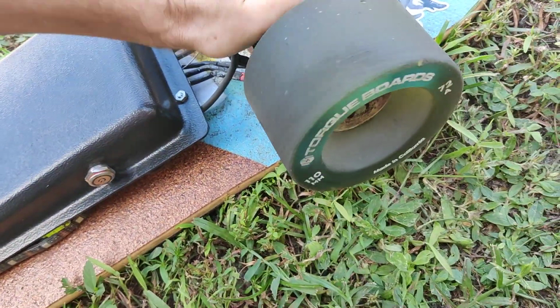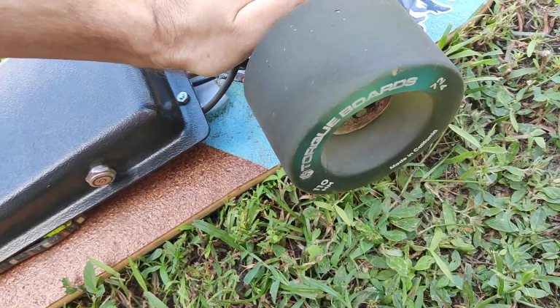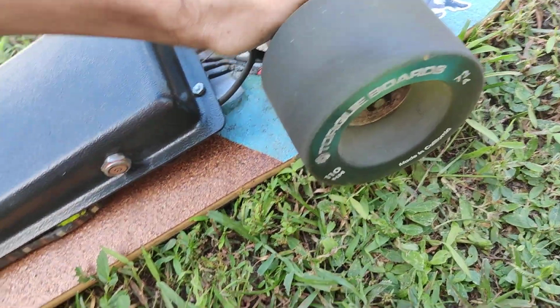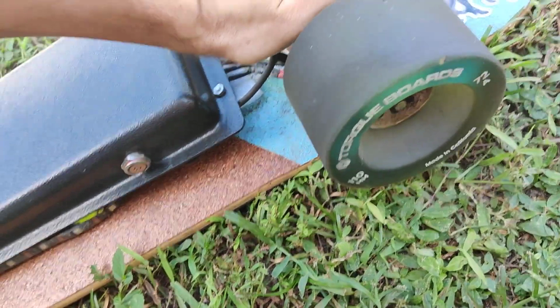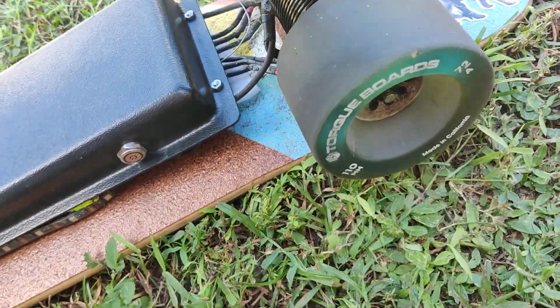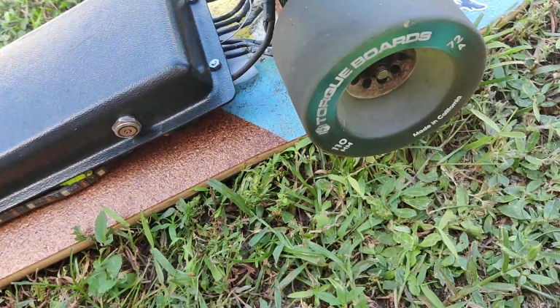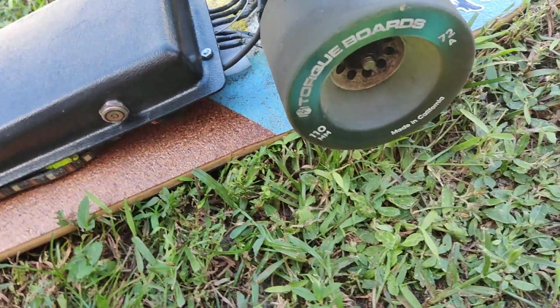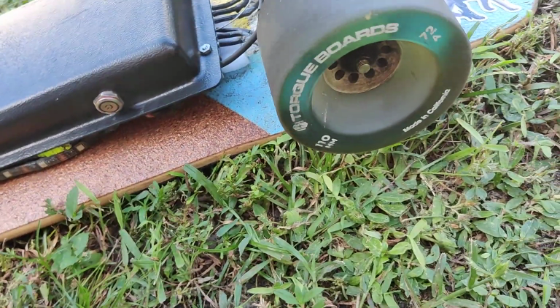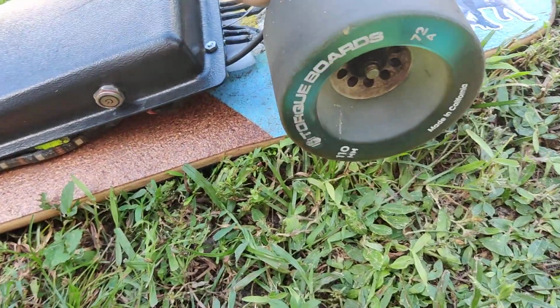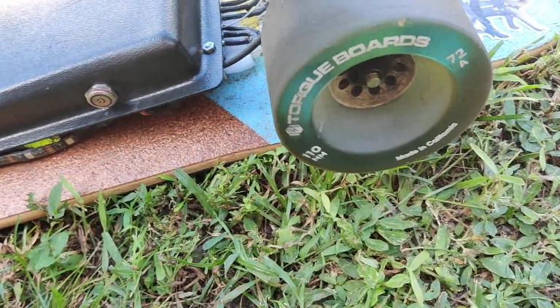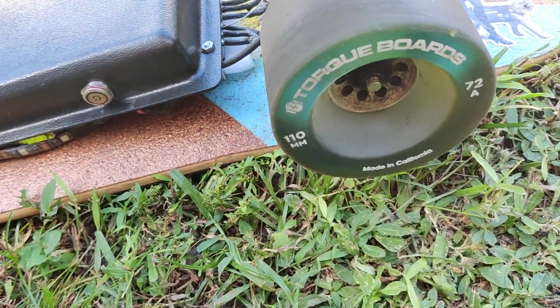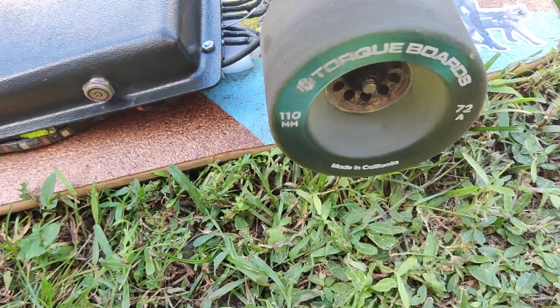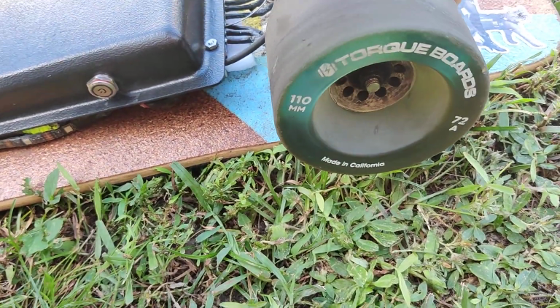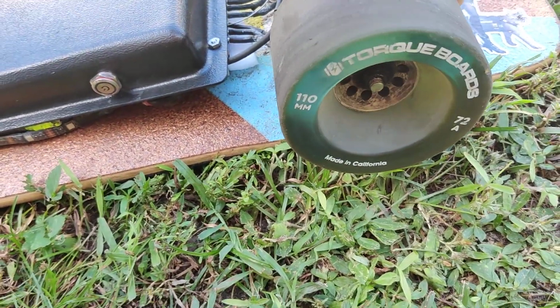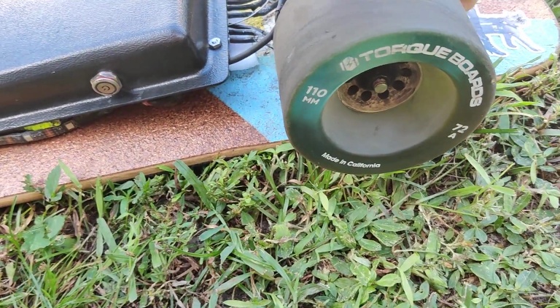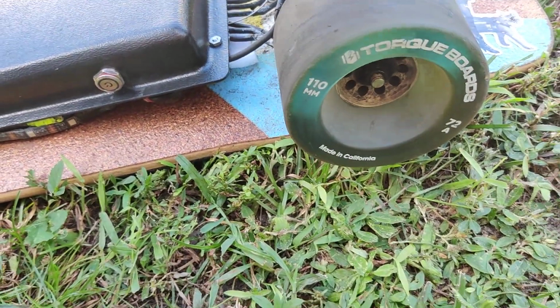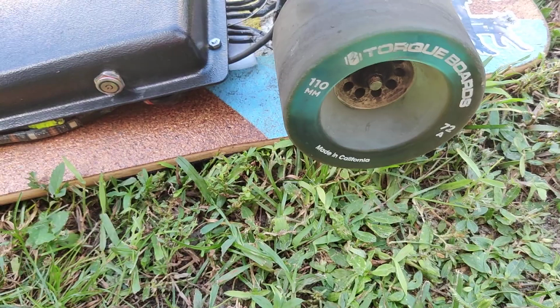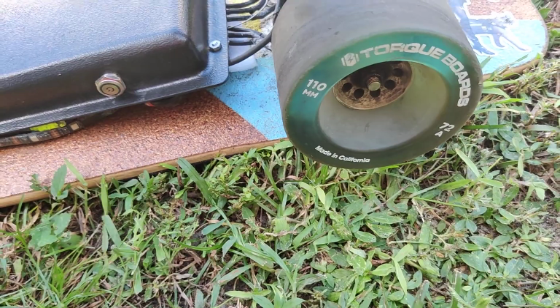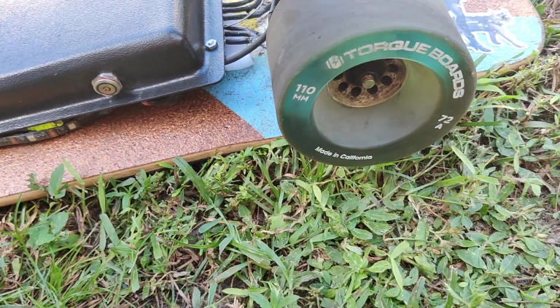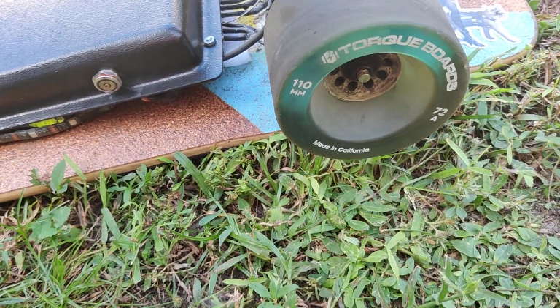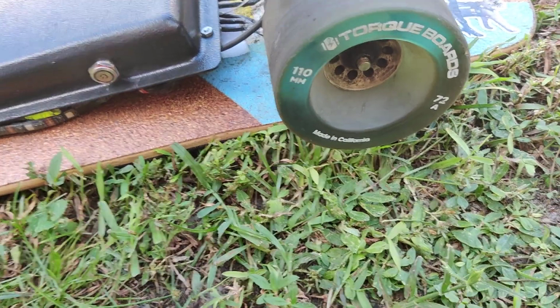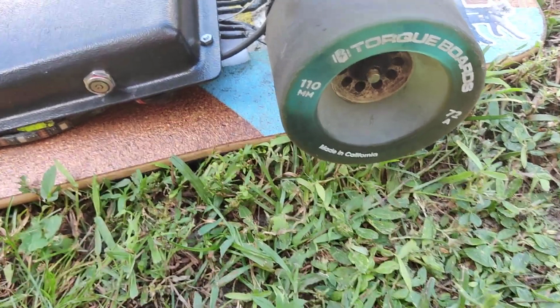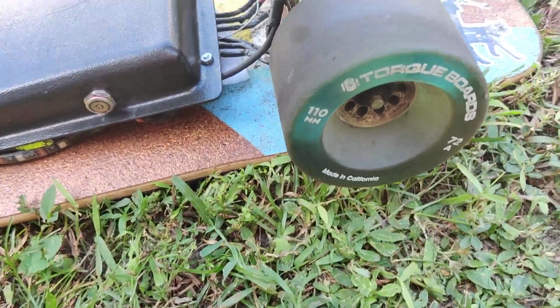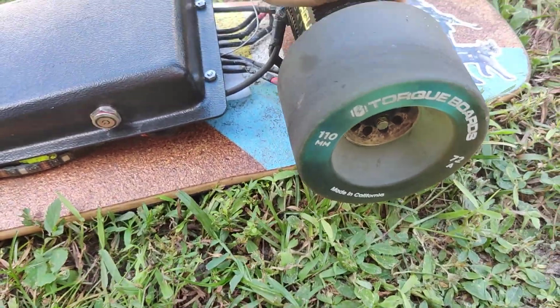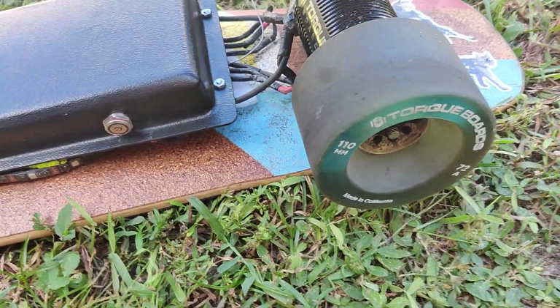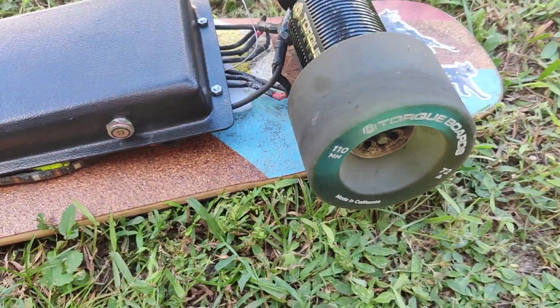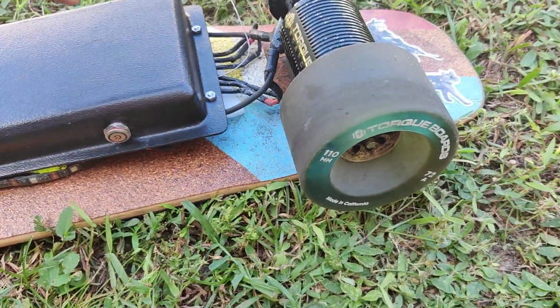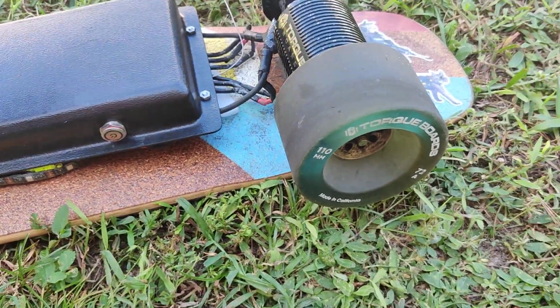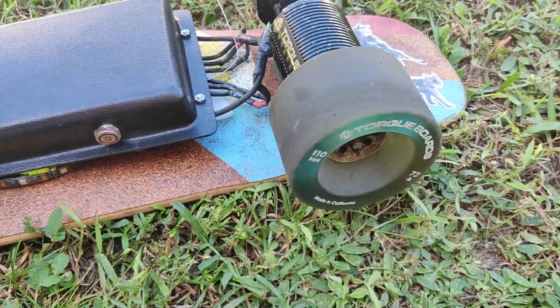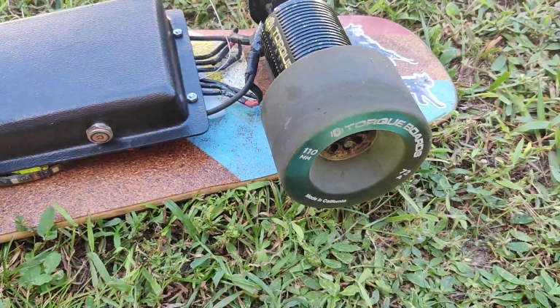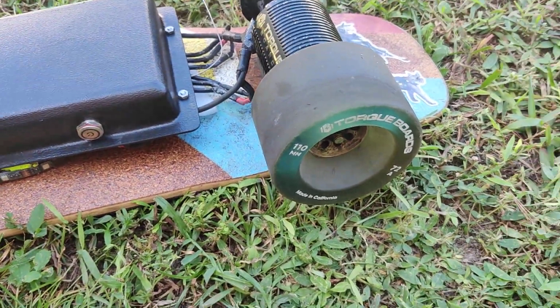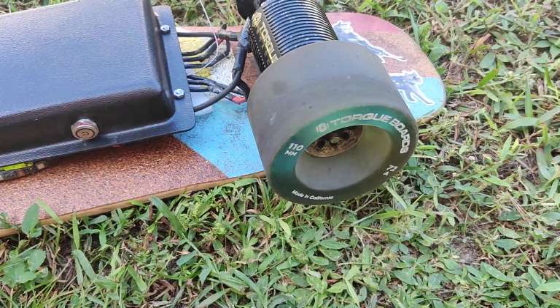They are a little hard to get a hold of, but once you get them and you pay them, they give you some really quality products.